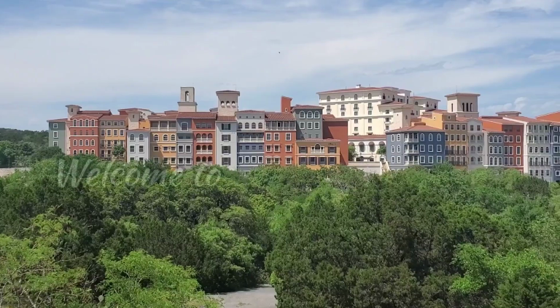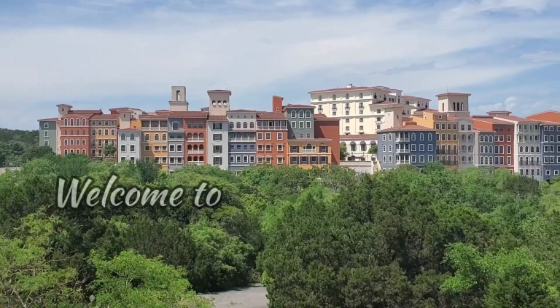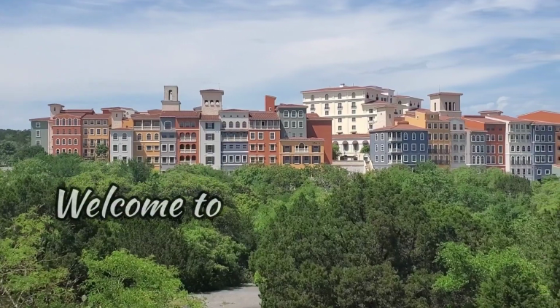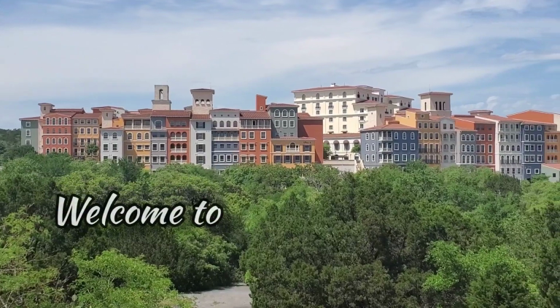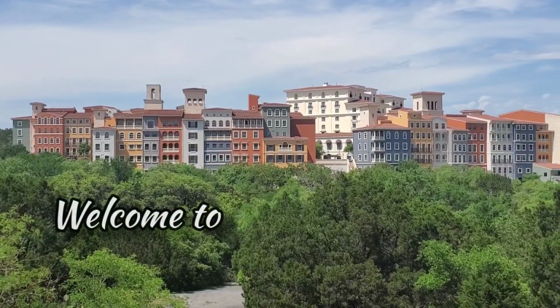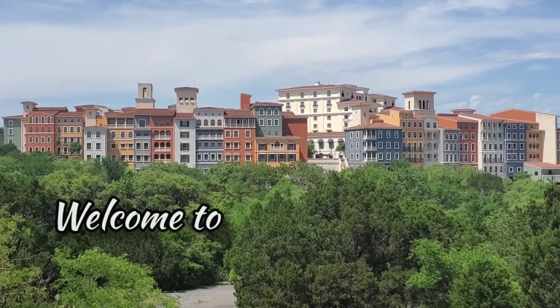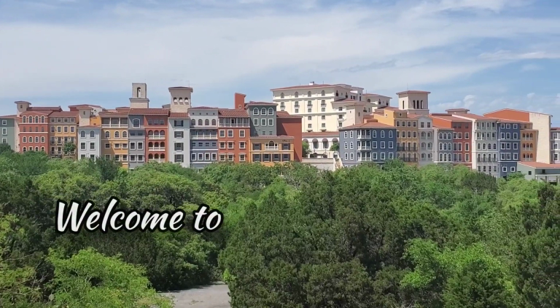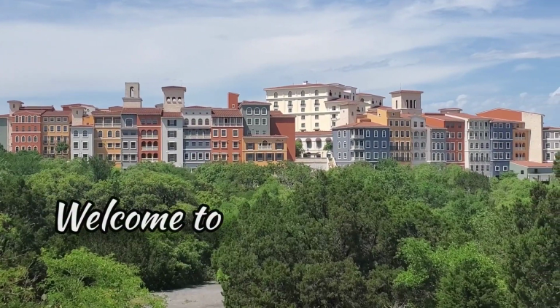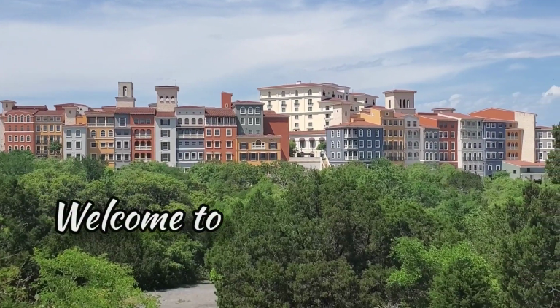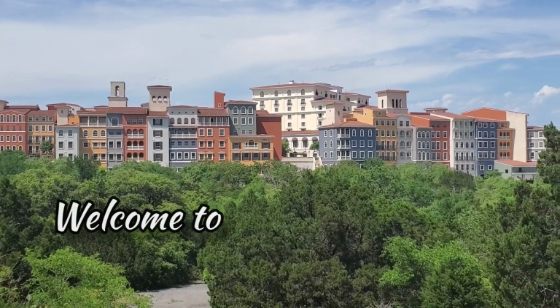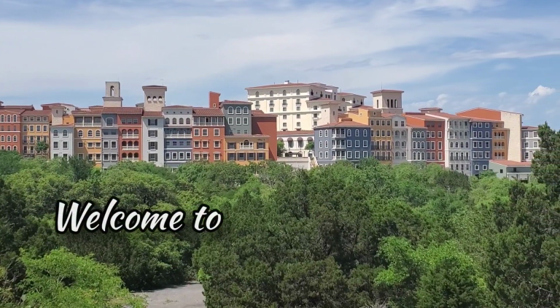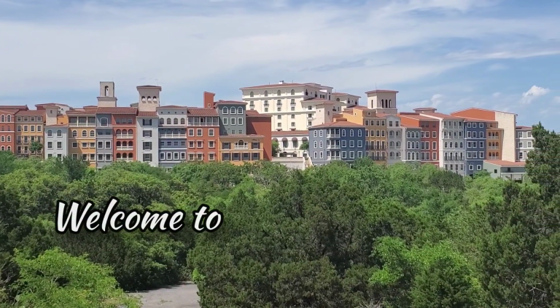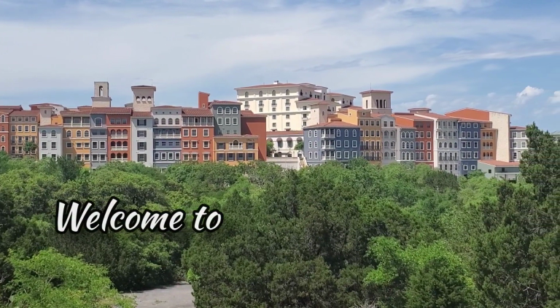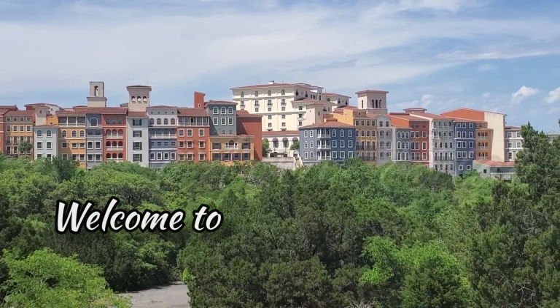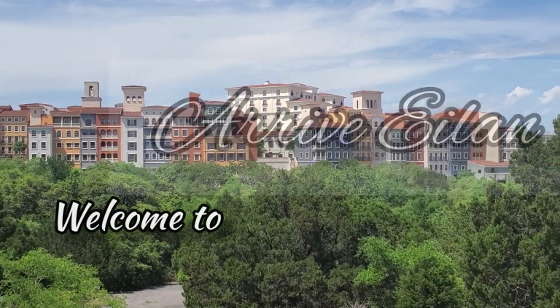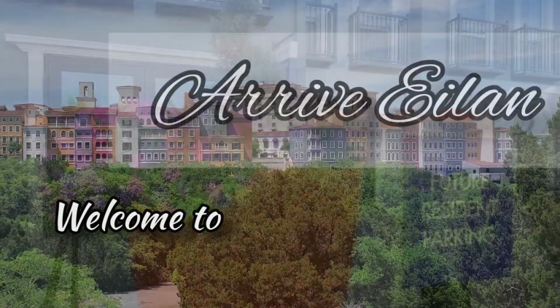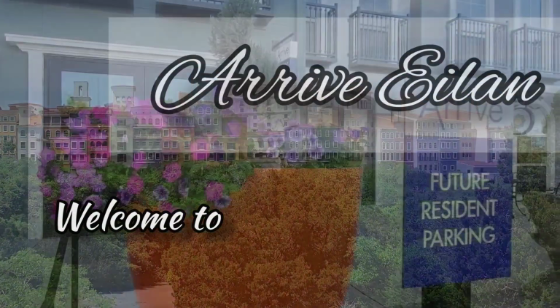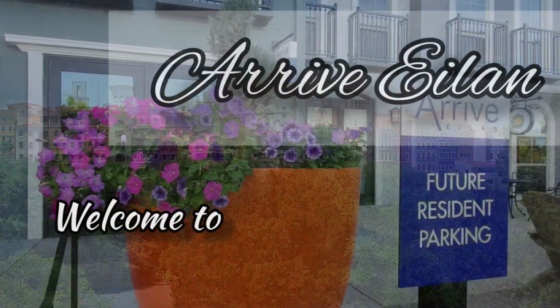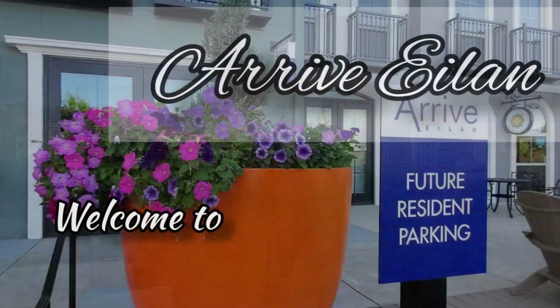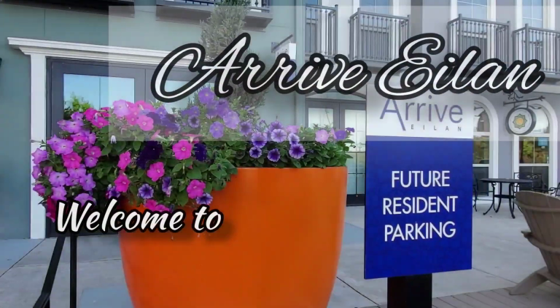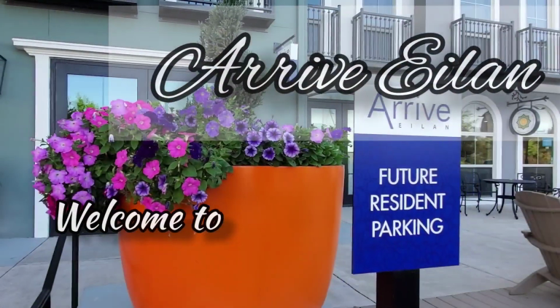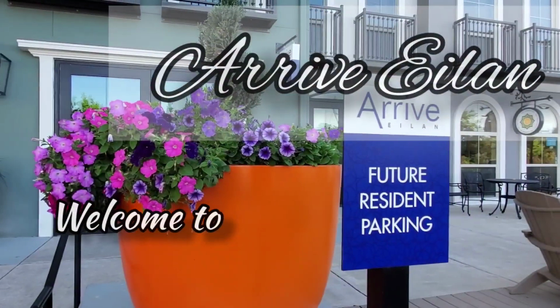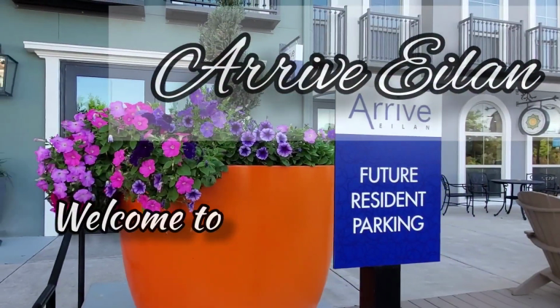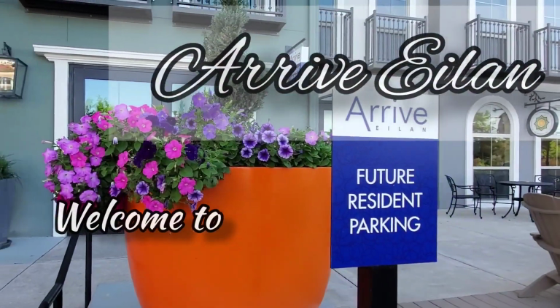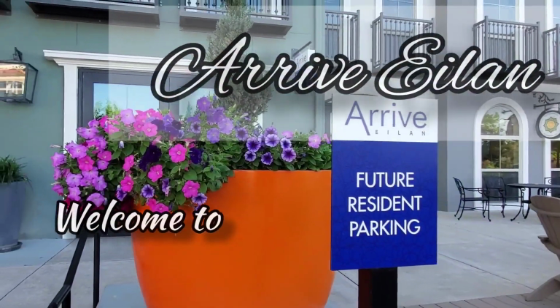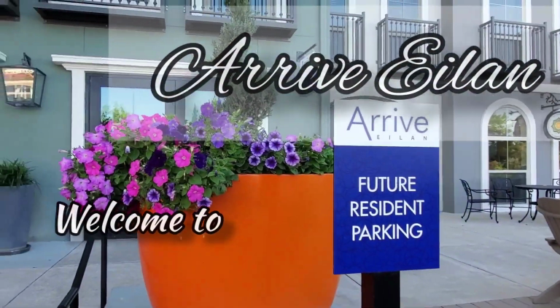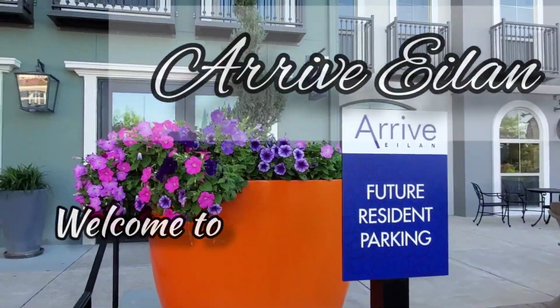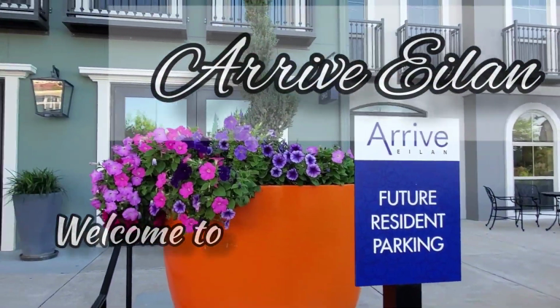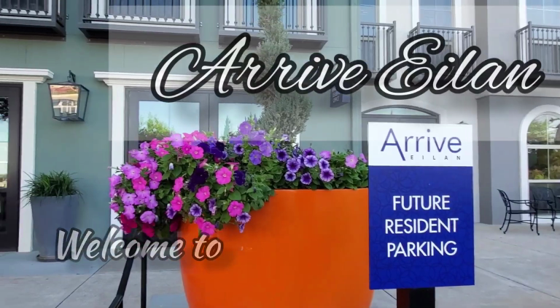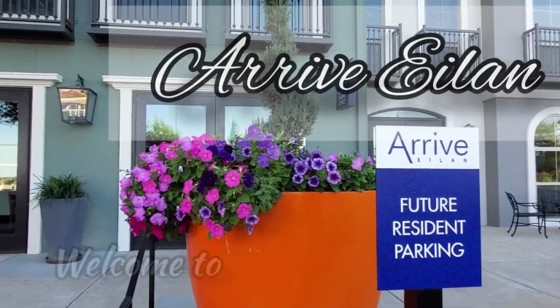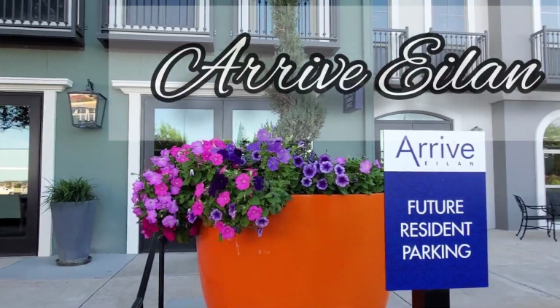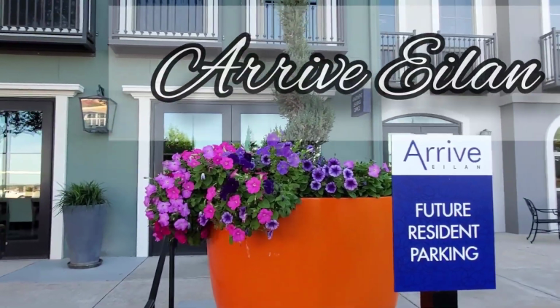Don't just come home — arrive at Arrivalon with limitless style and exceptional service.